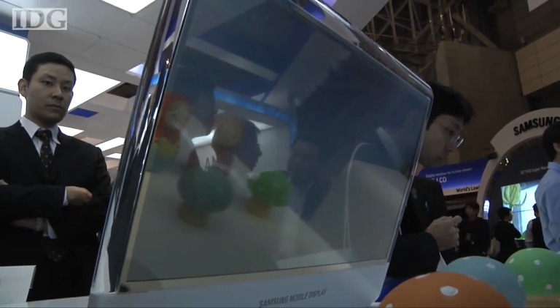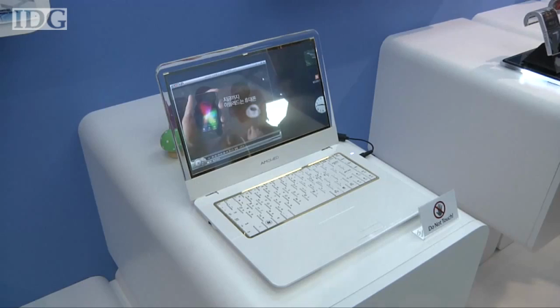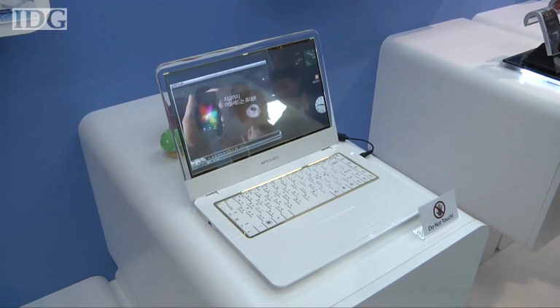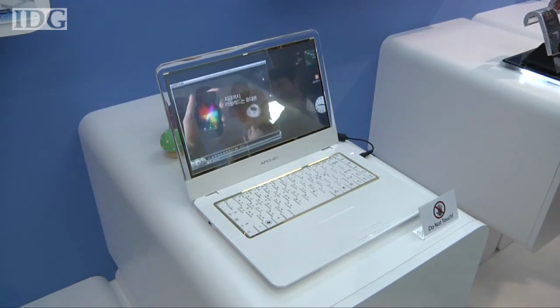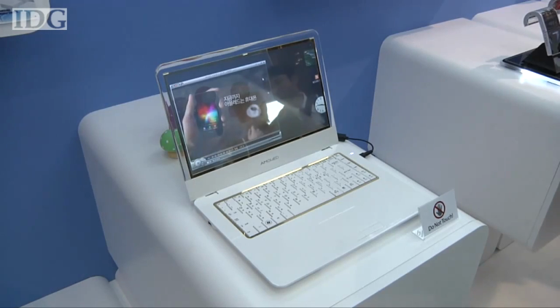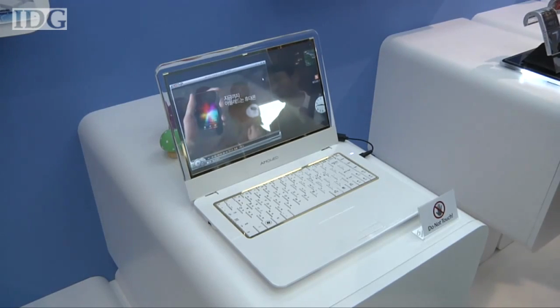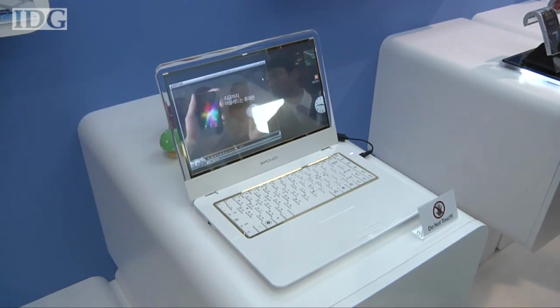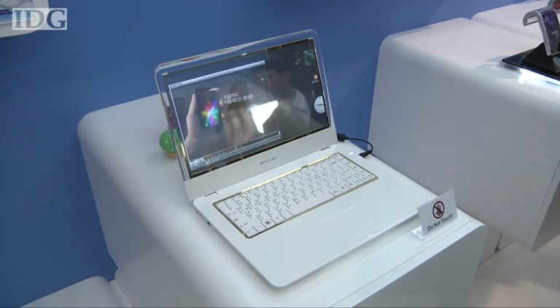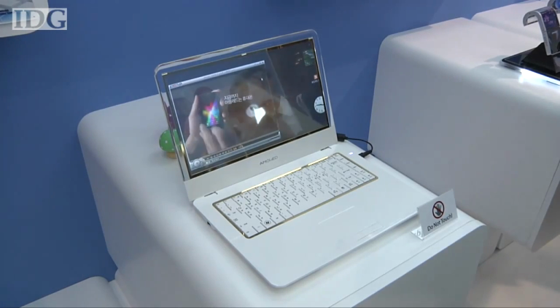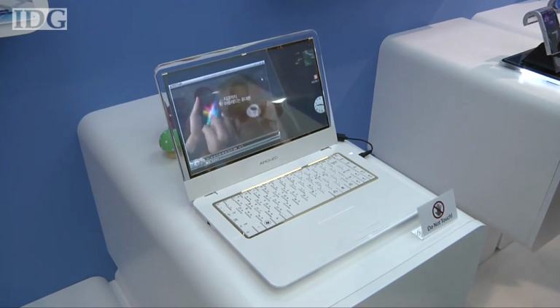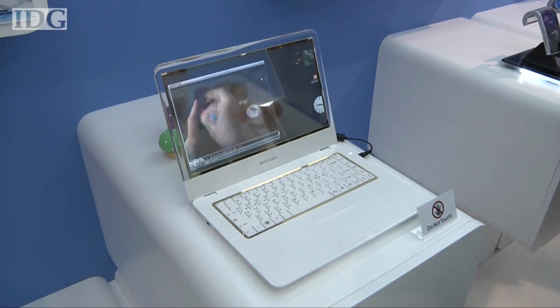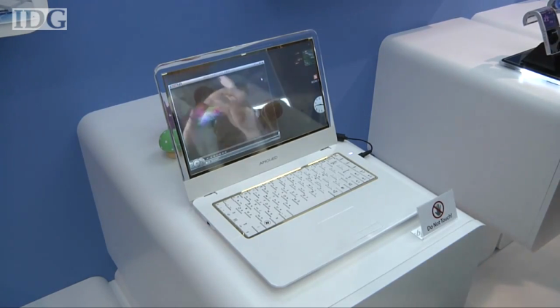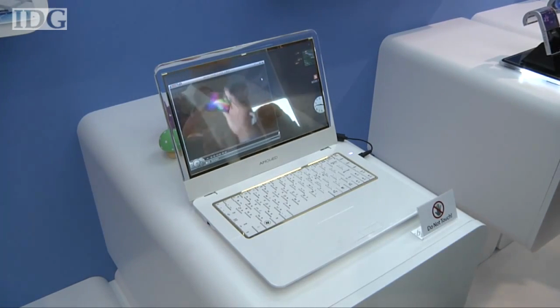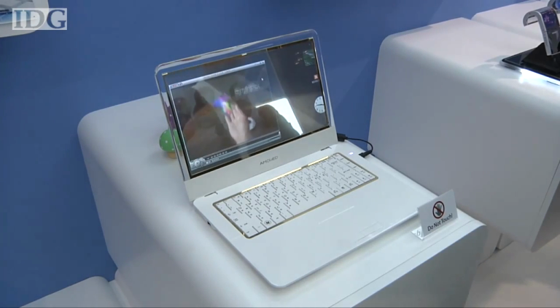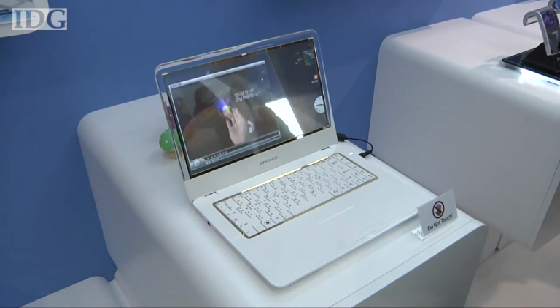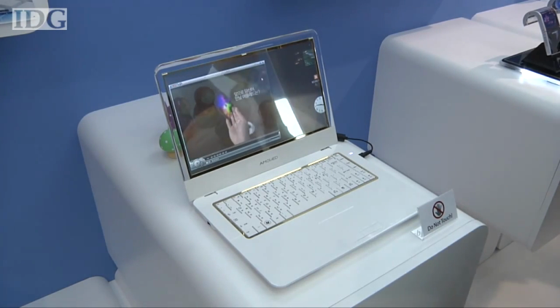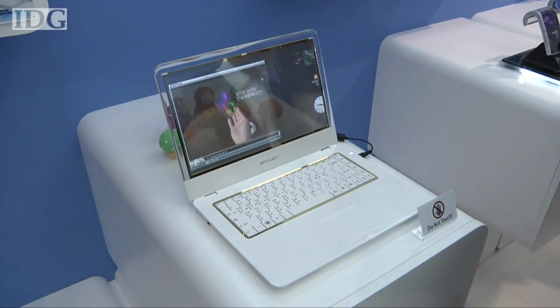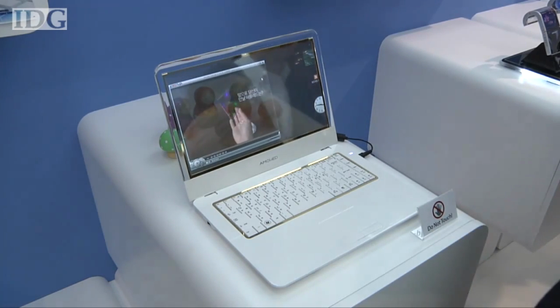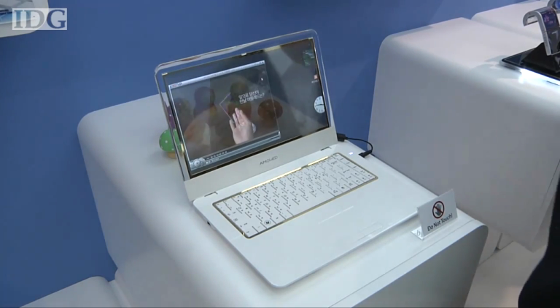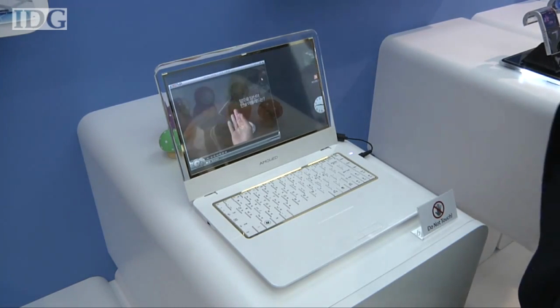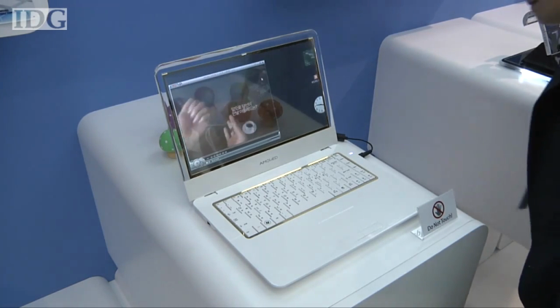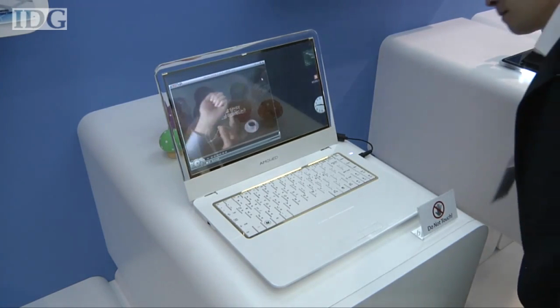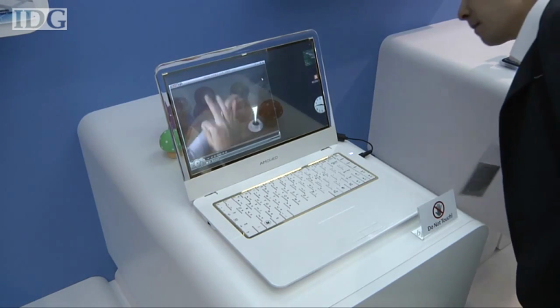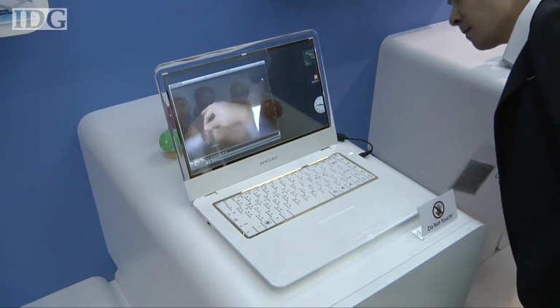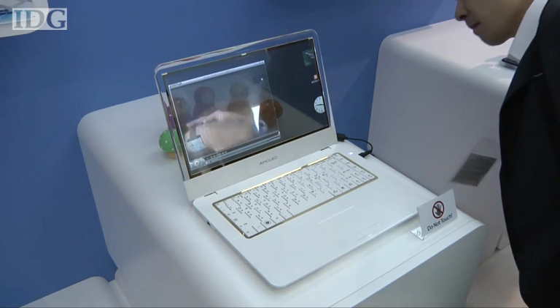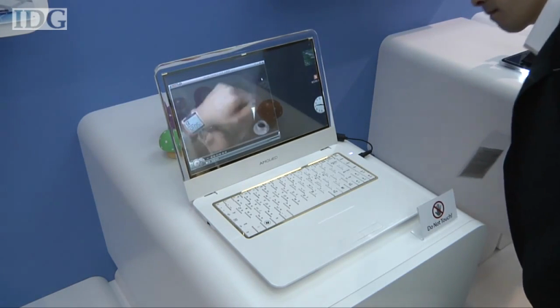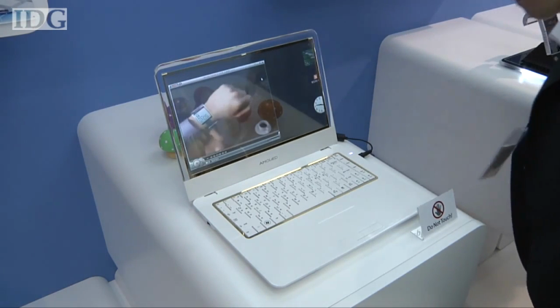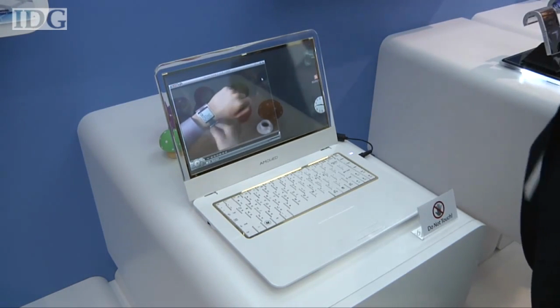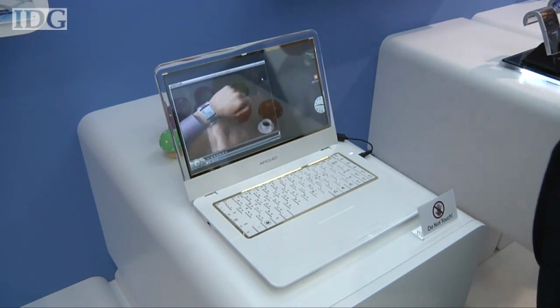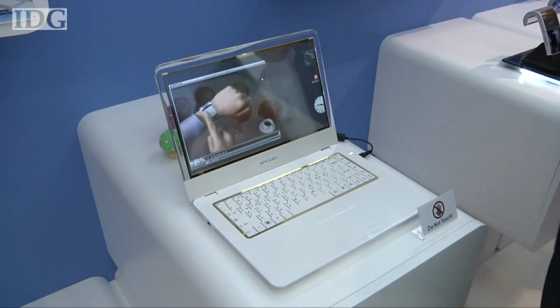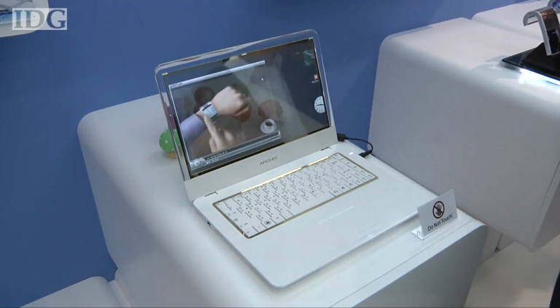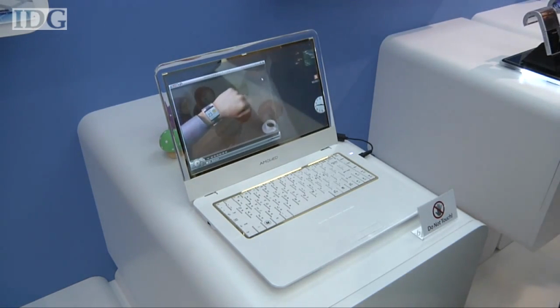The OLED screen, developed by Samsung, was on display Wednesday at the FPD International show in Japan.